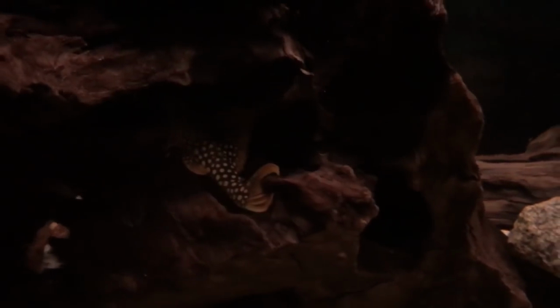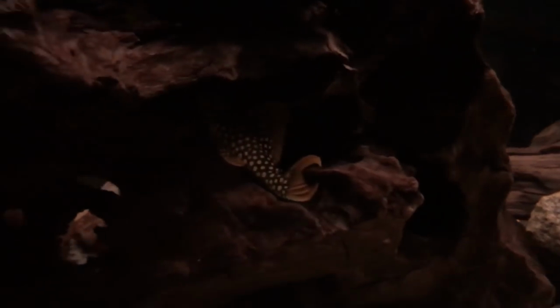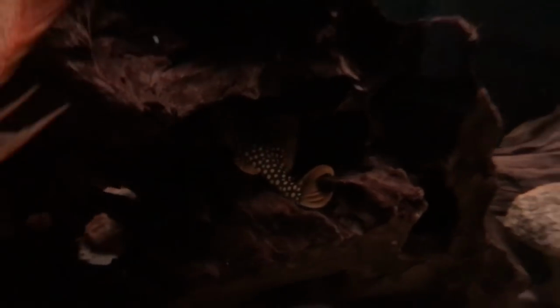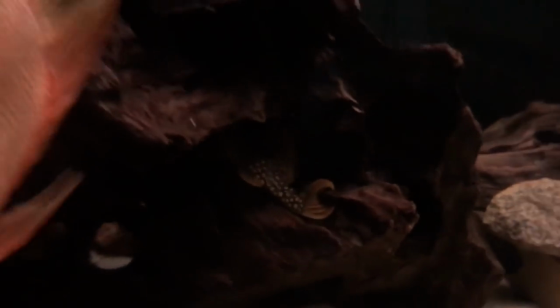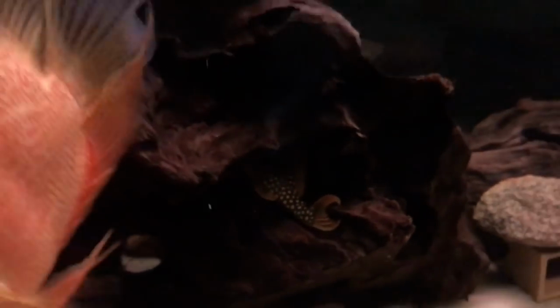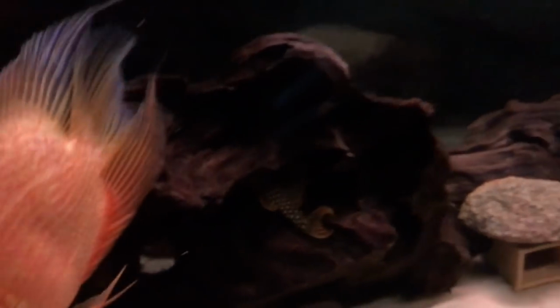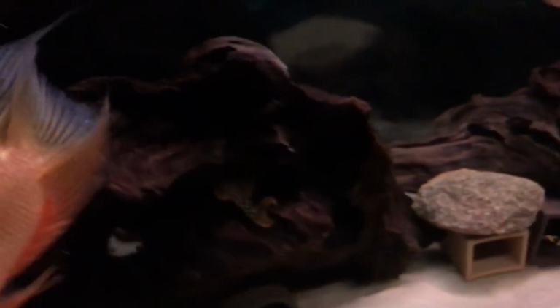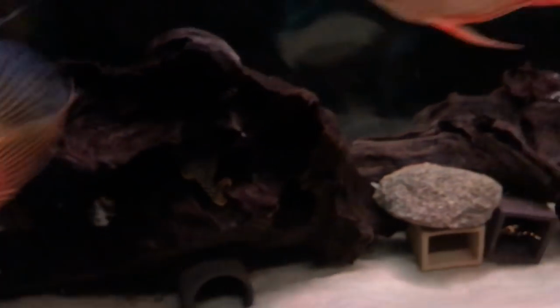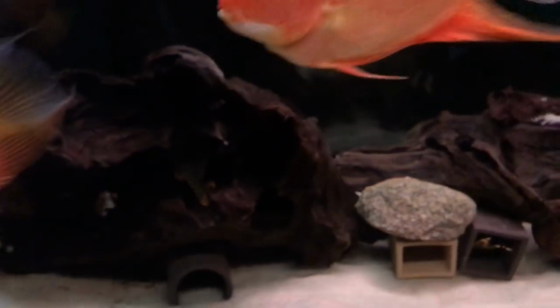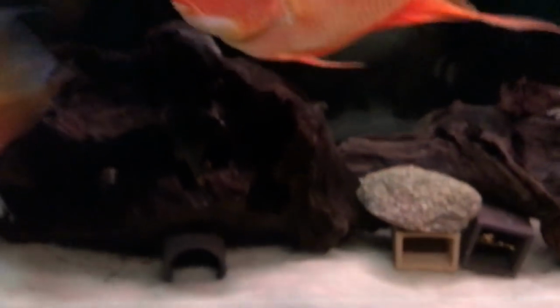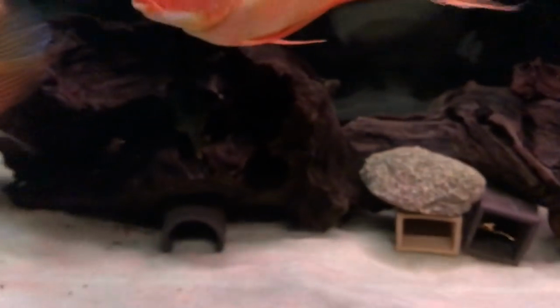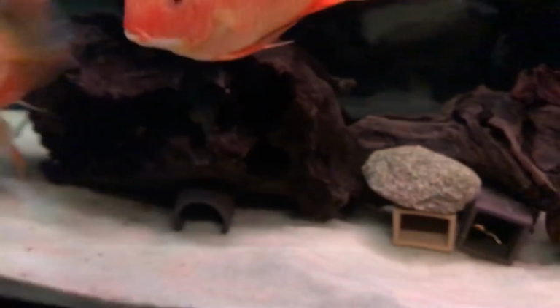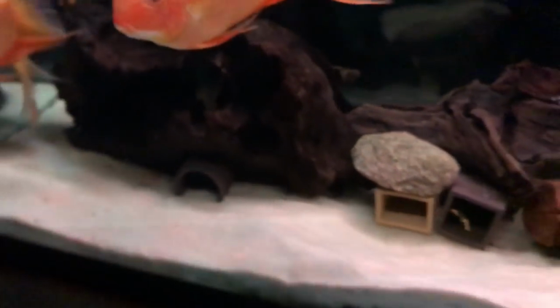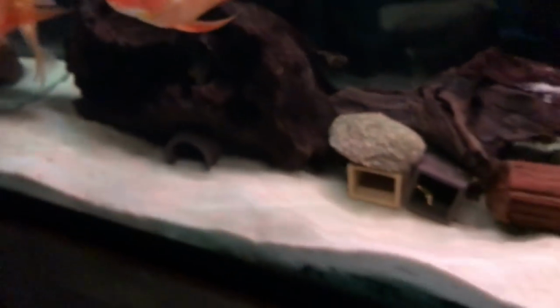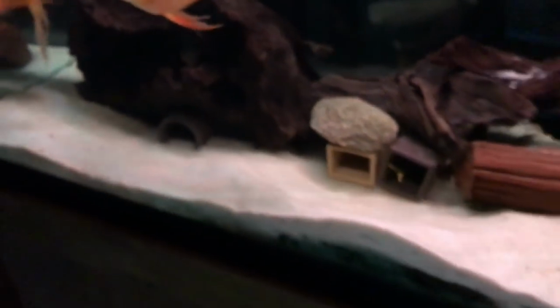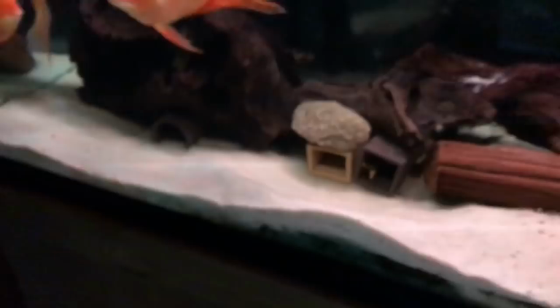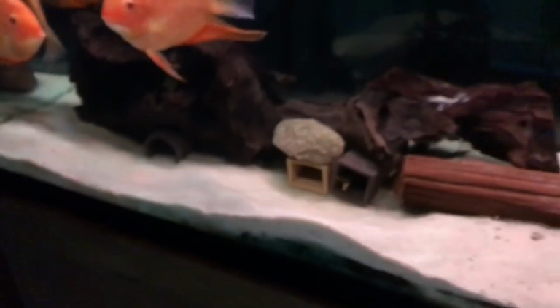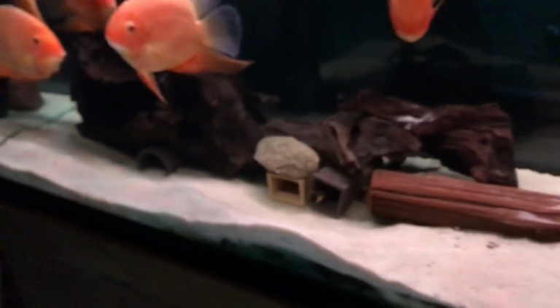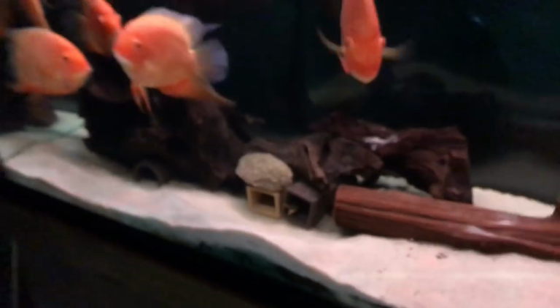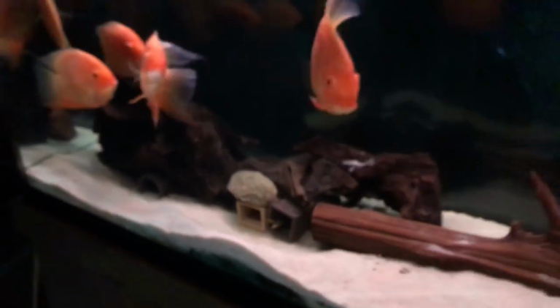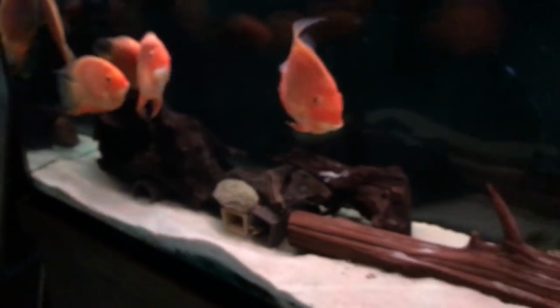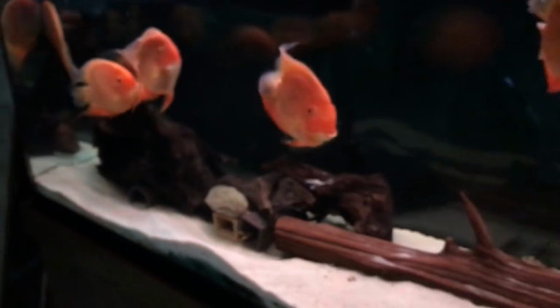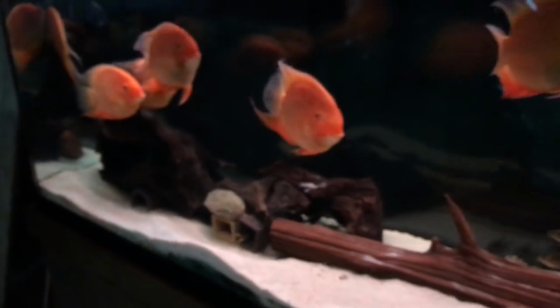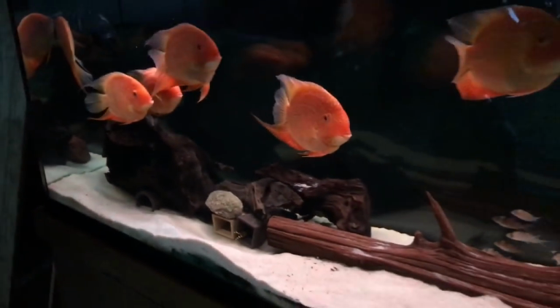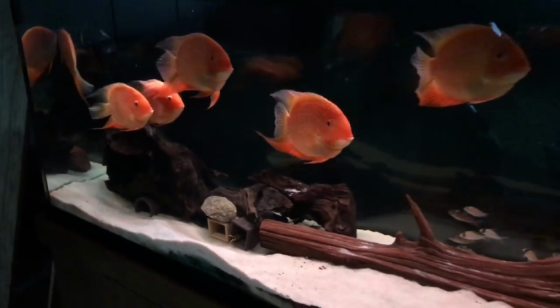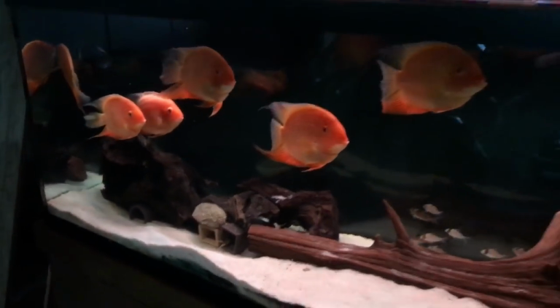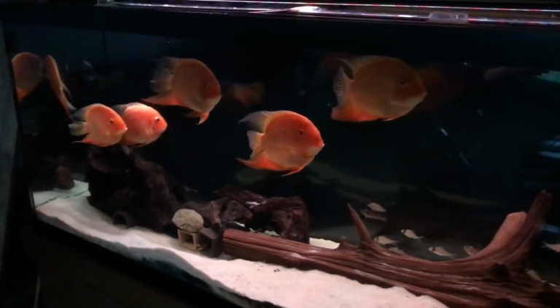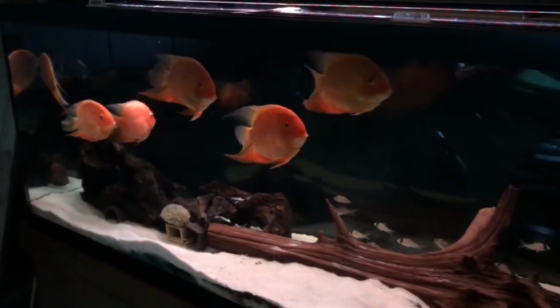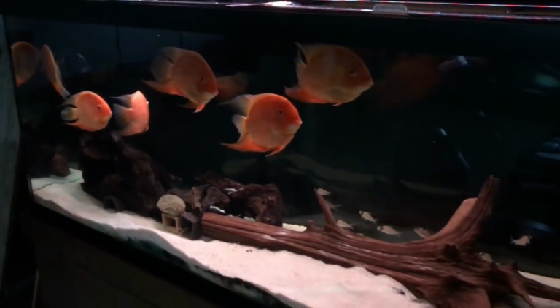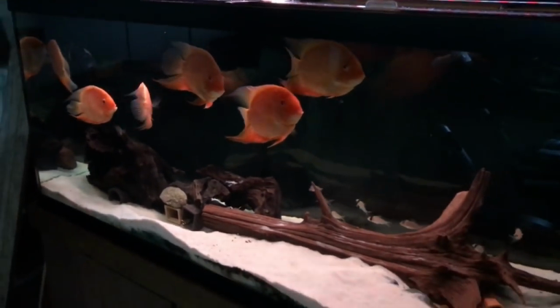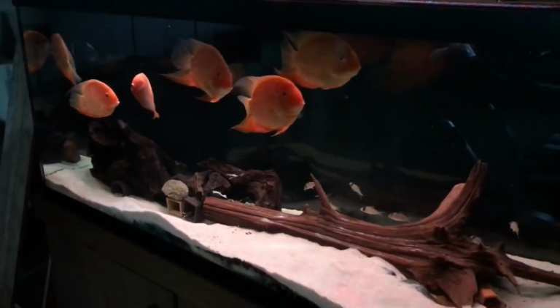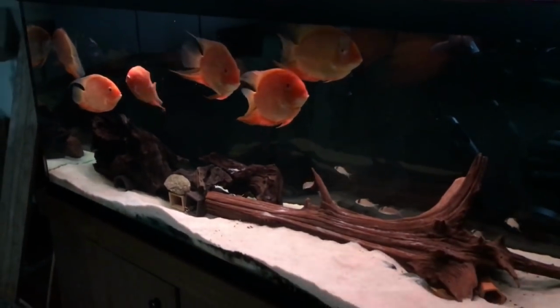Both of those fish, by the way, will reach about 9 to 10 inches in length. So, enough on this tank — let's head back to the fish room.